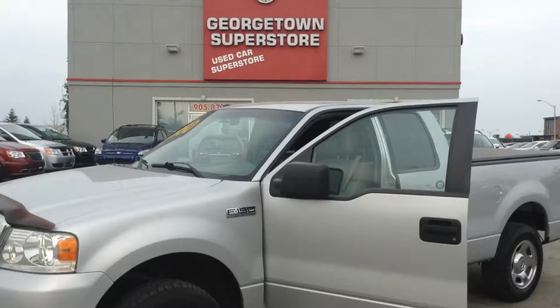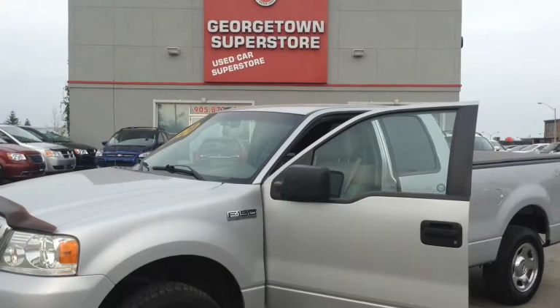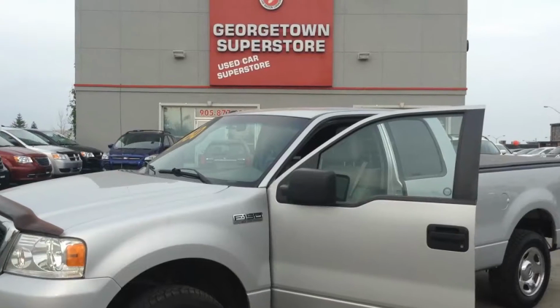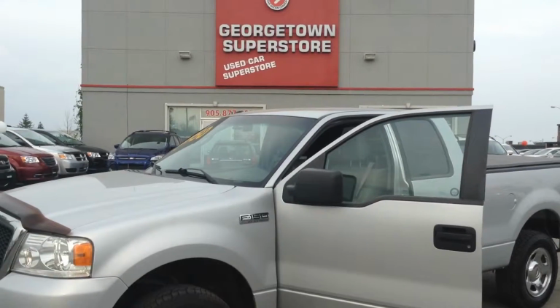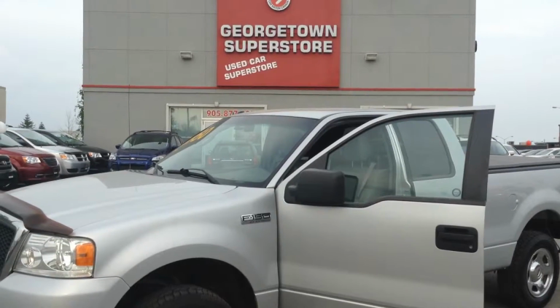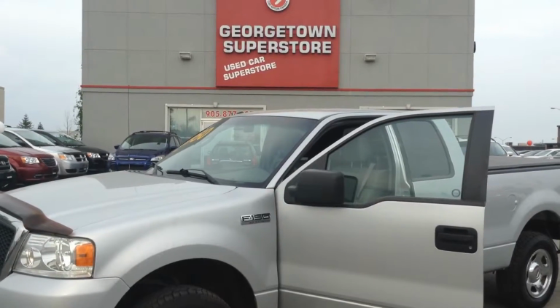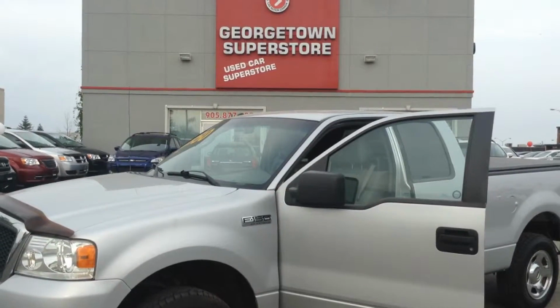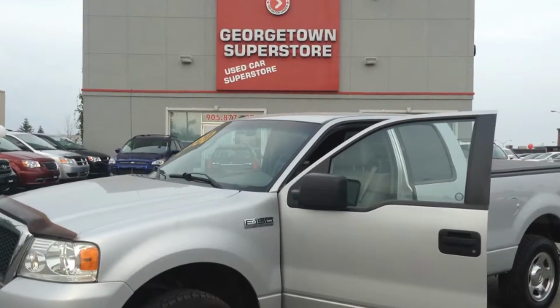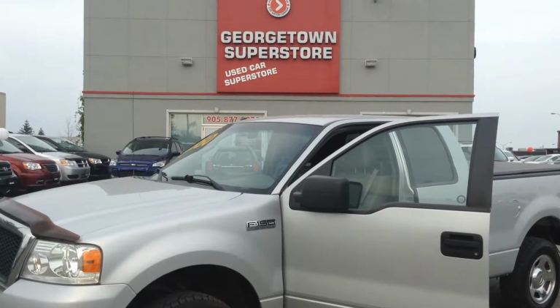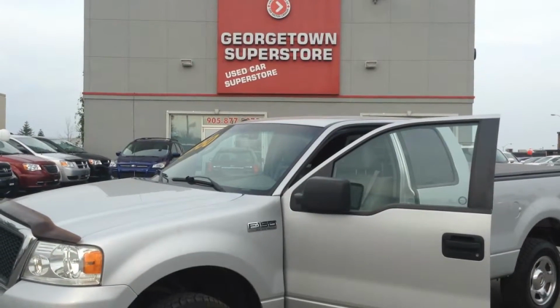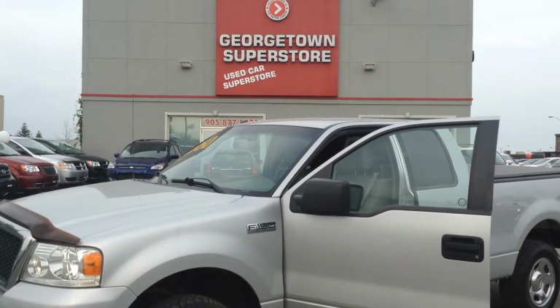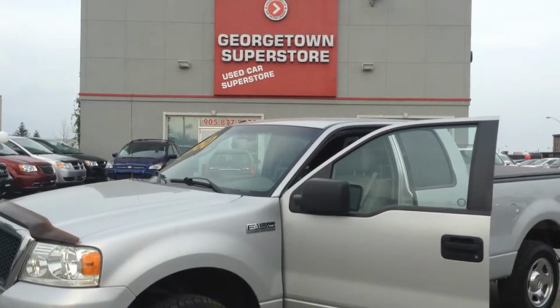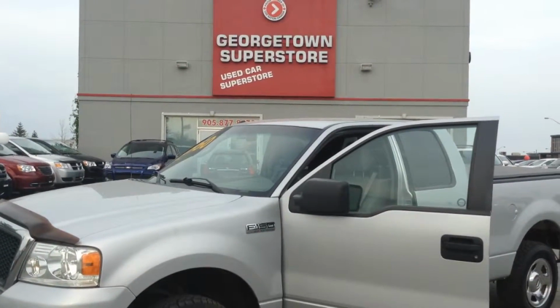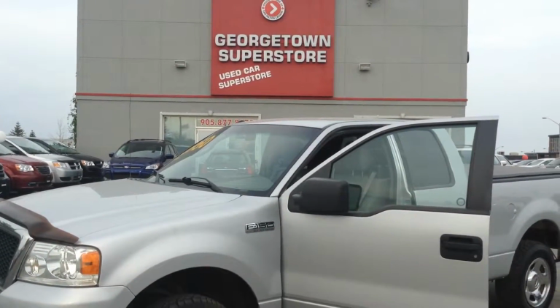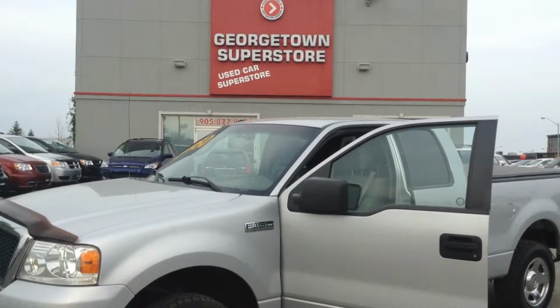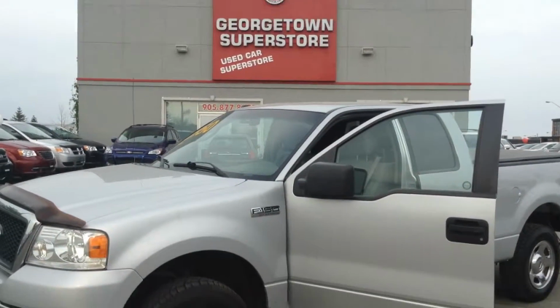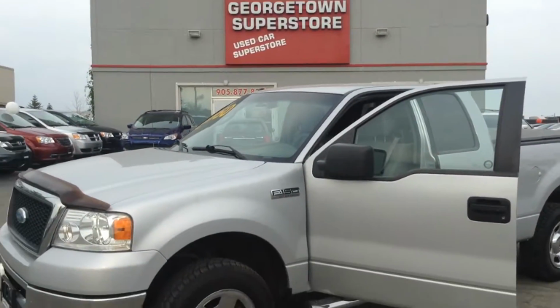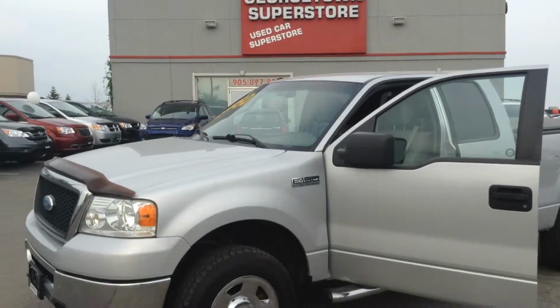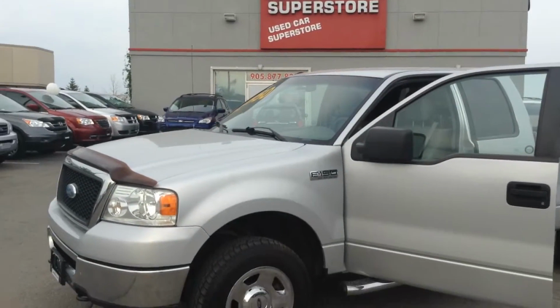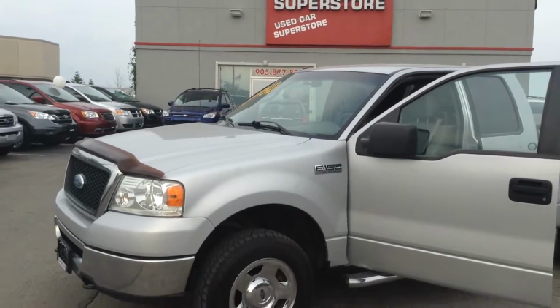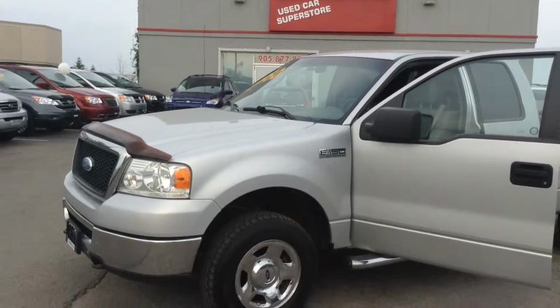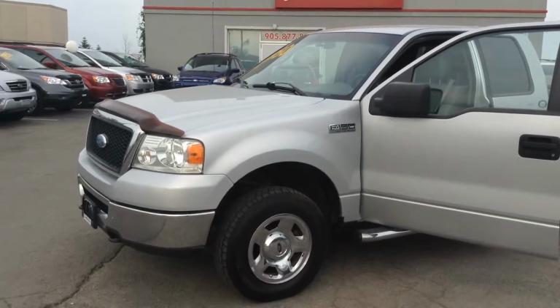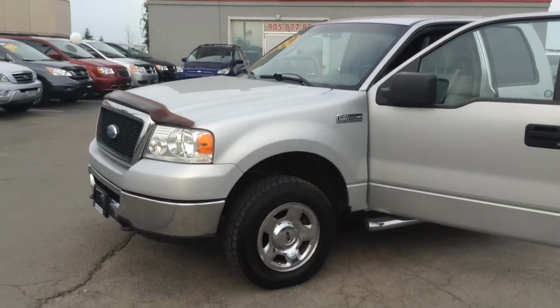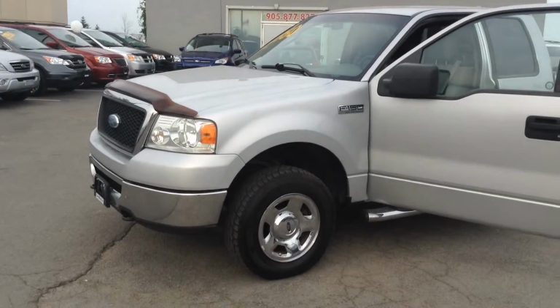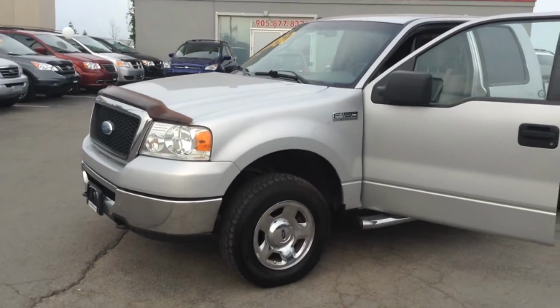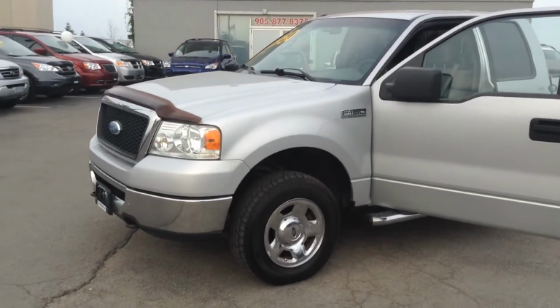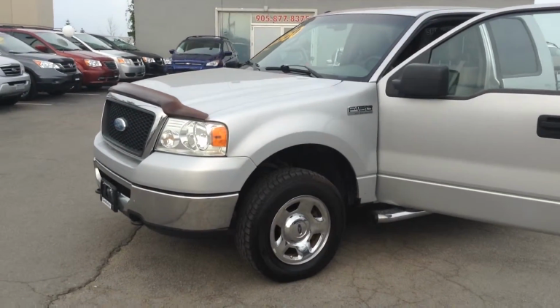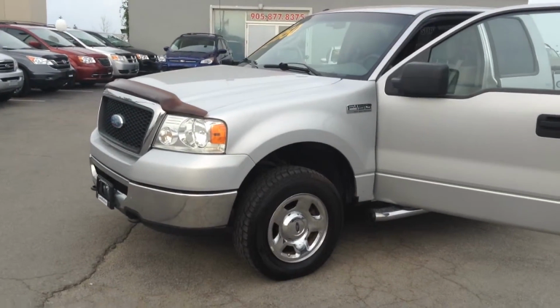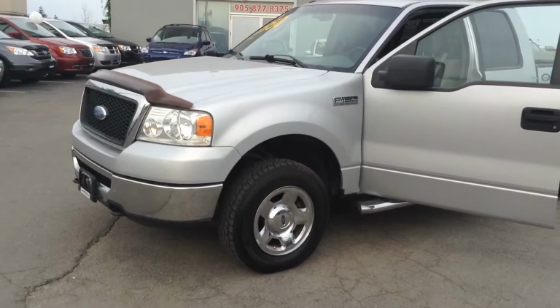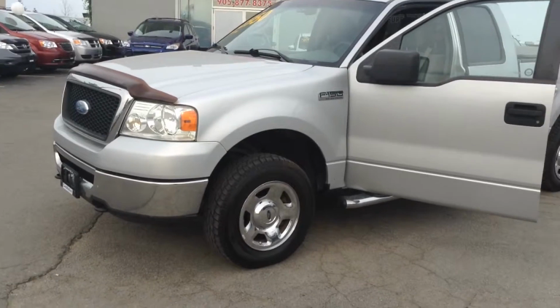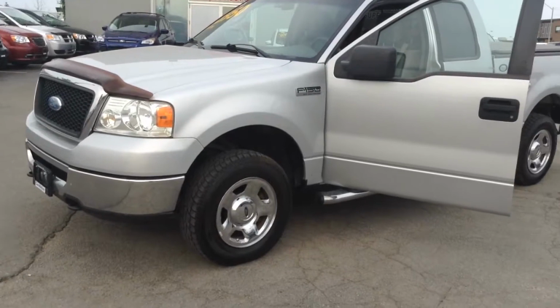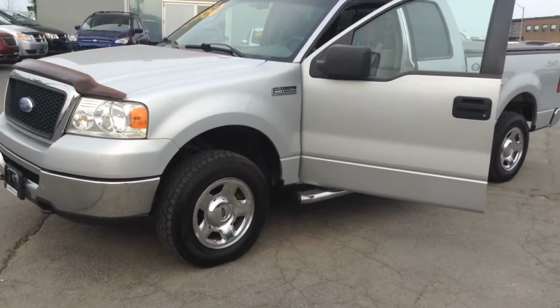Hi there, my name is Jazz and I'm one of the sales reps here at Georgetown Case Superstore. This video is for Gary on the 2000 Ford F-150.